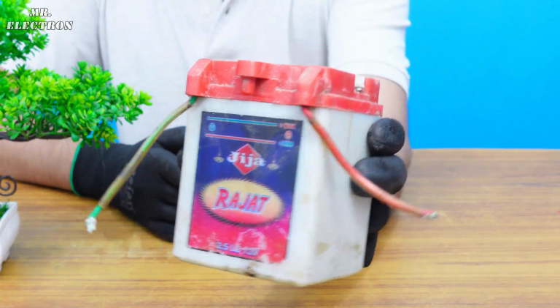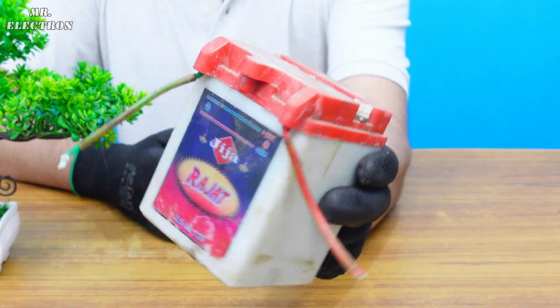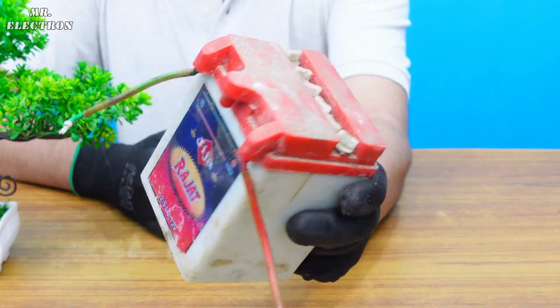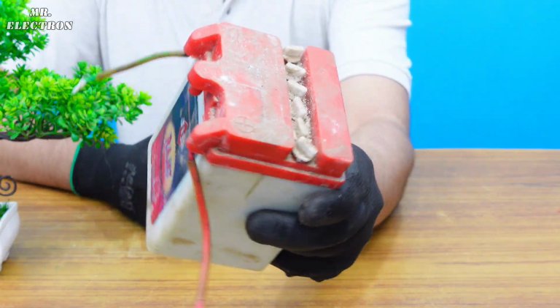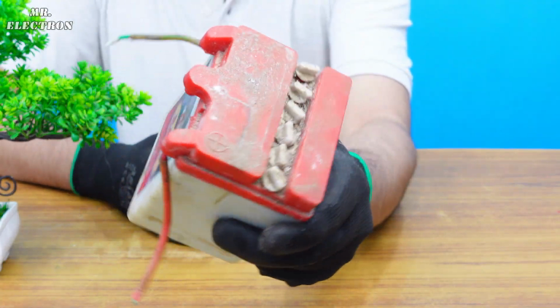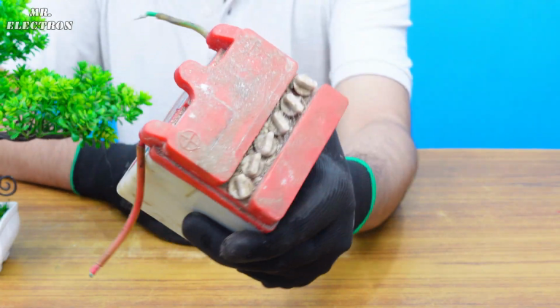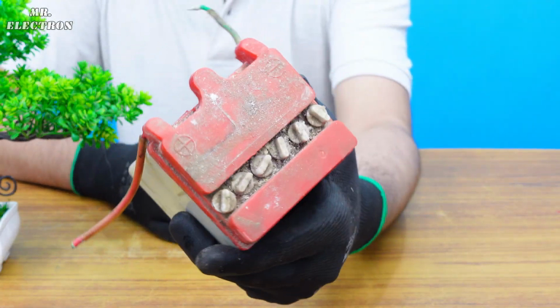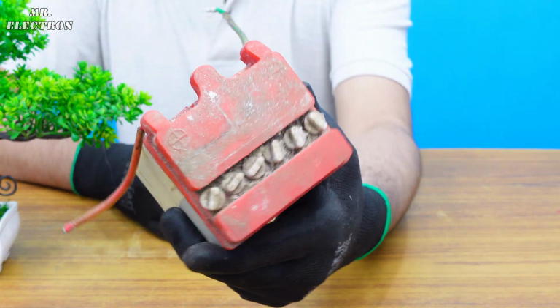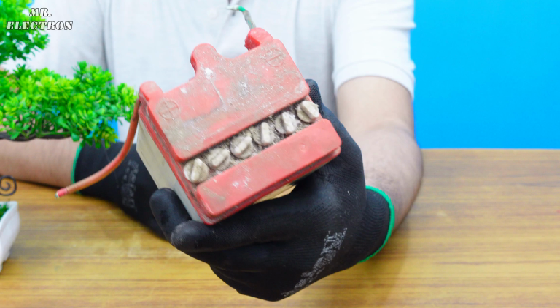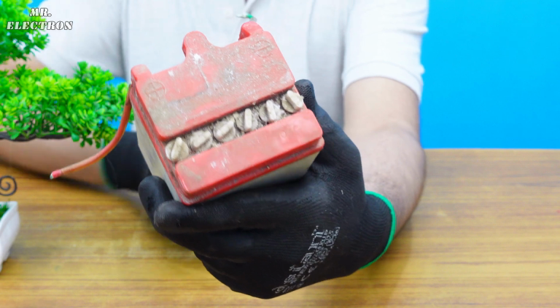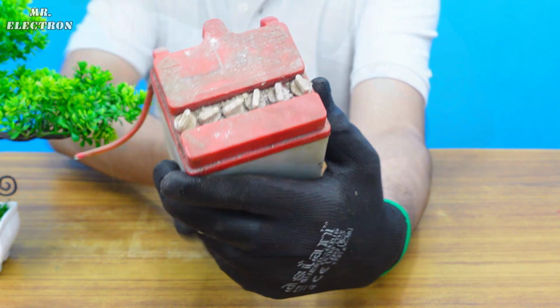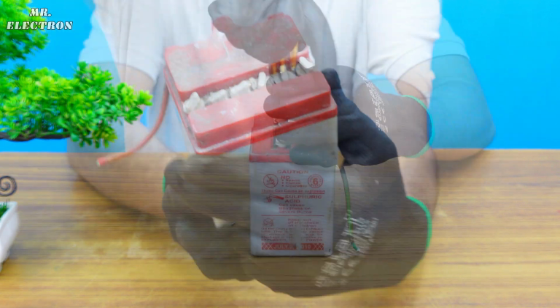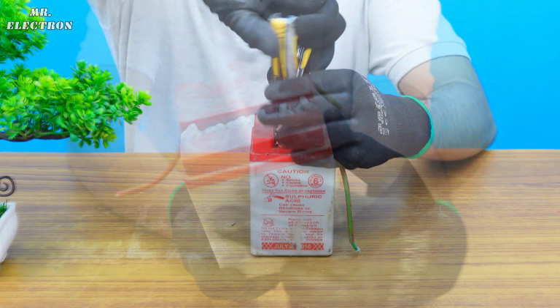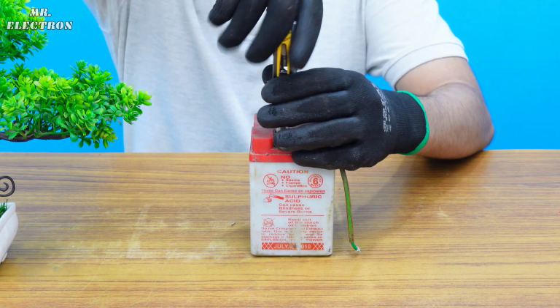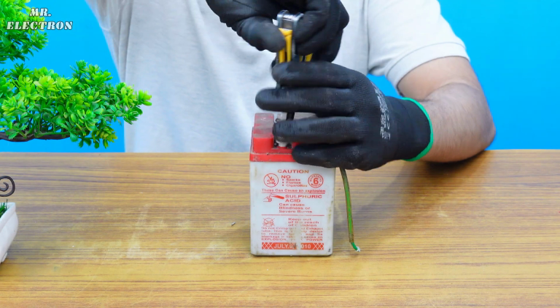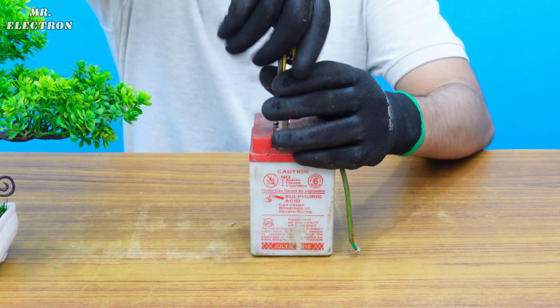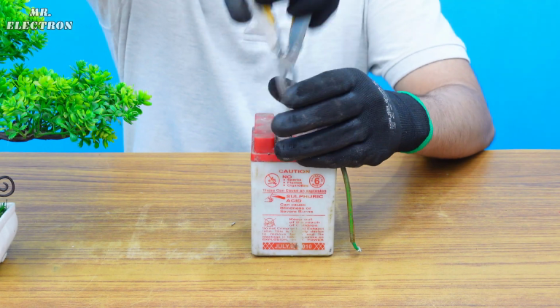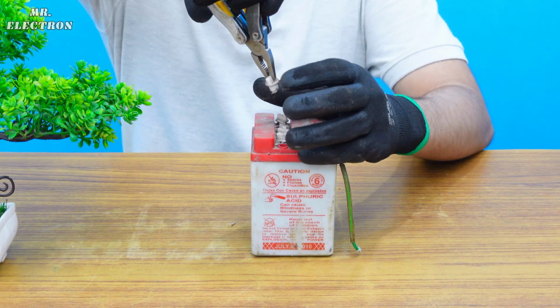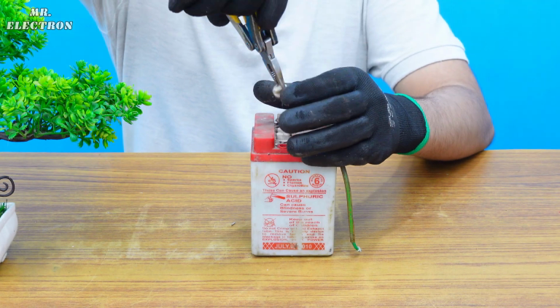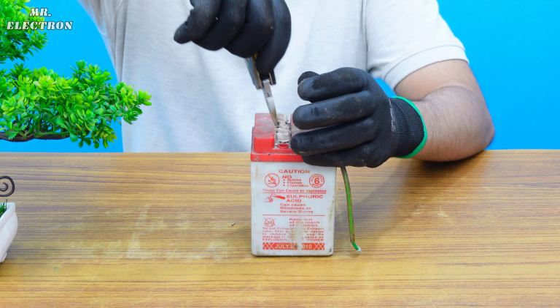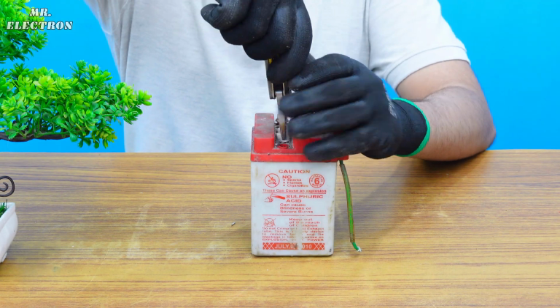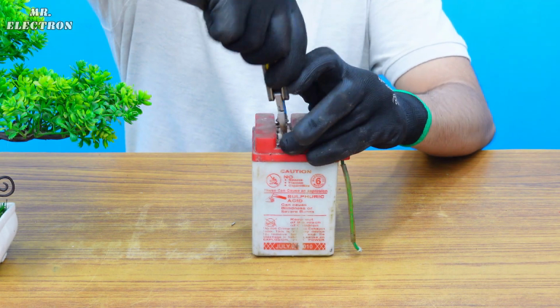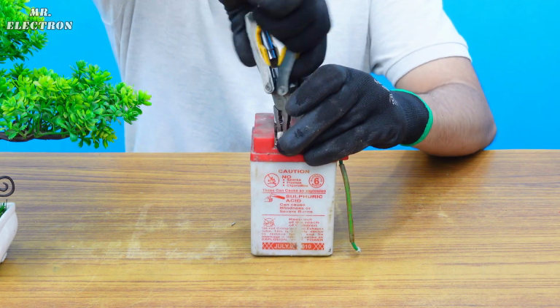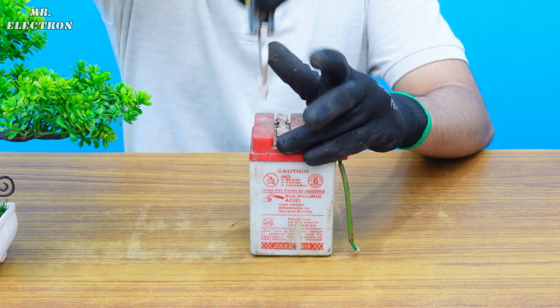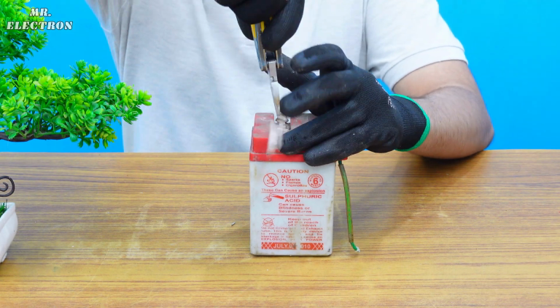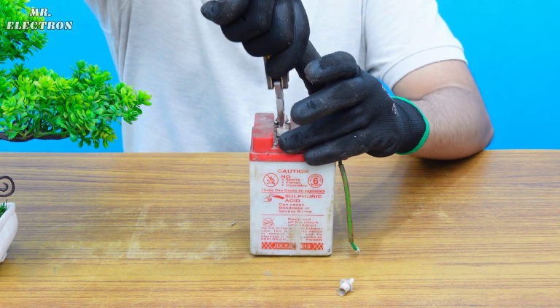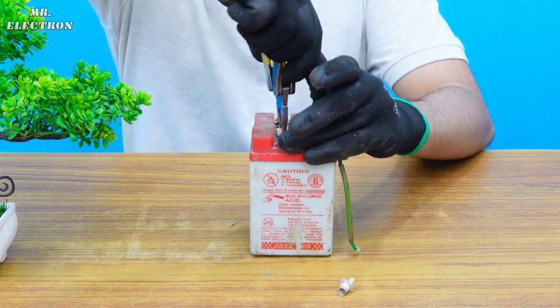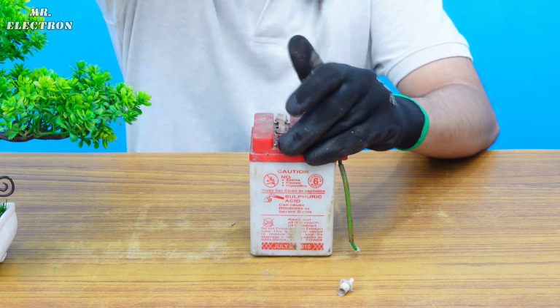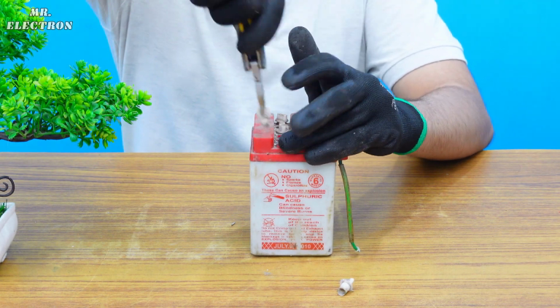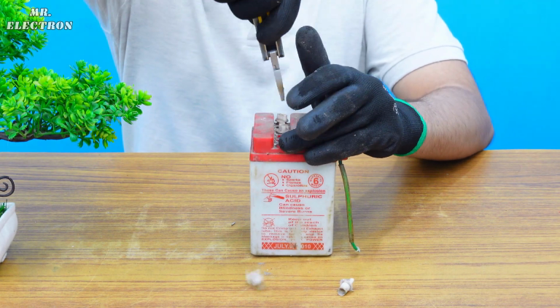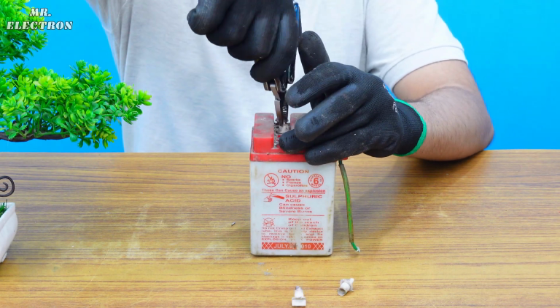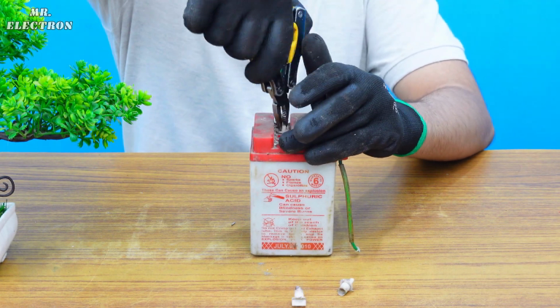Anyway, let's start building a big aluminum-air battery by using the case of a dead old lead-acid battery from an old motorbike.